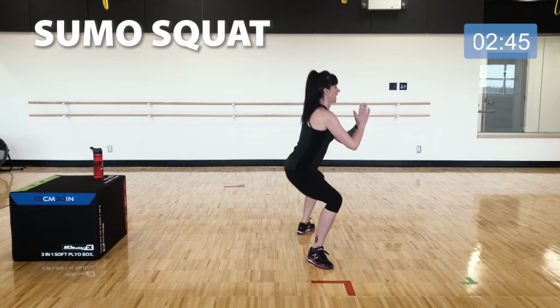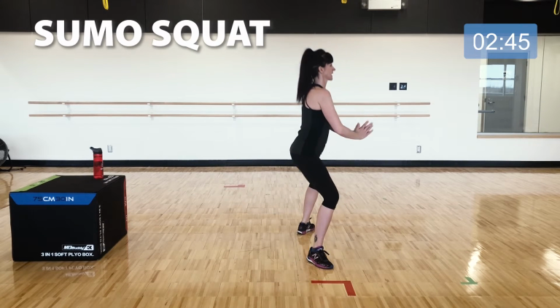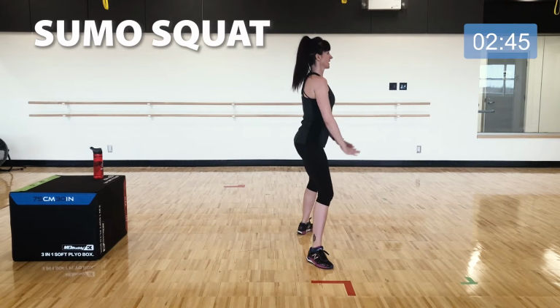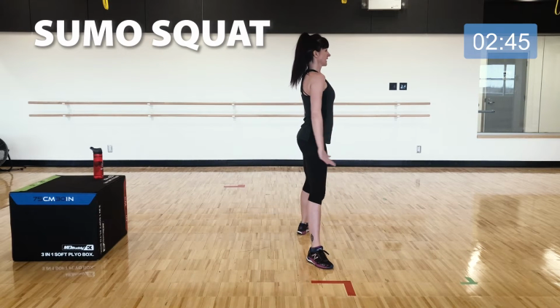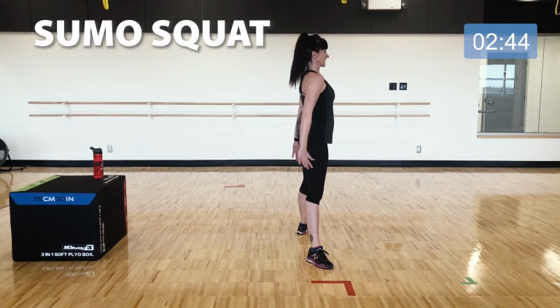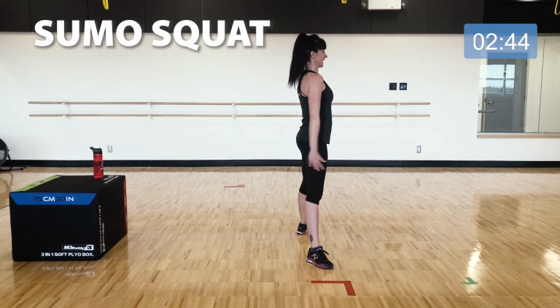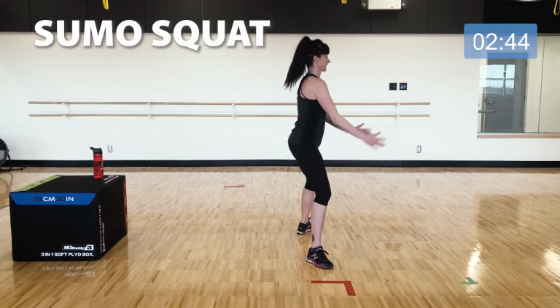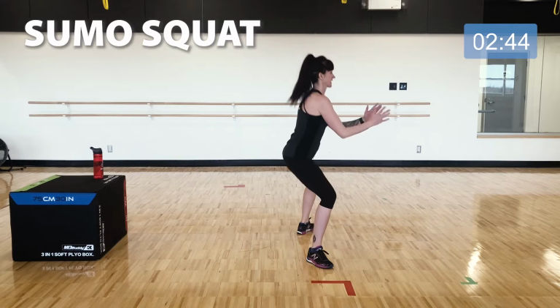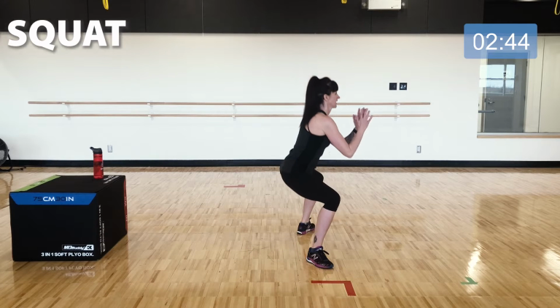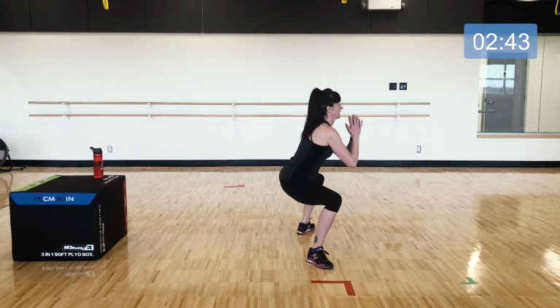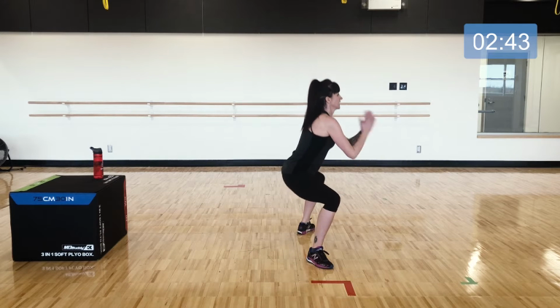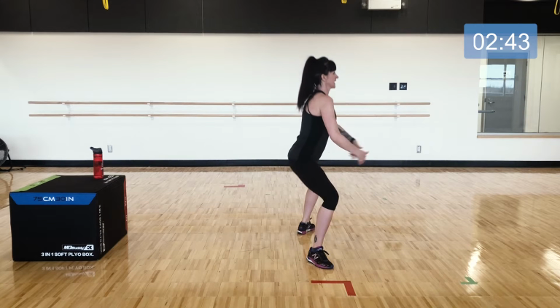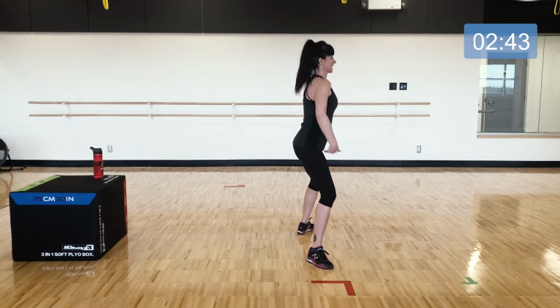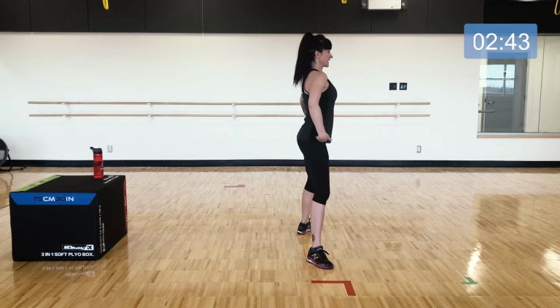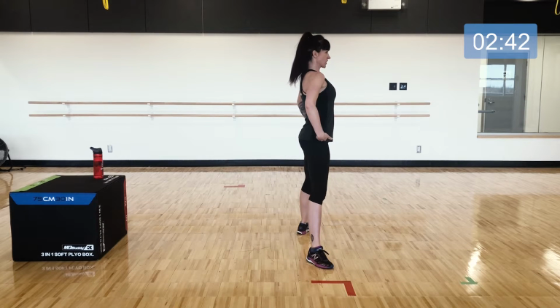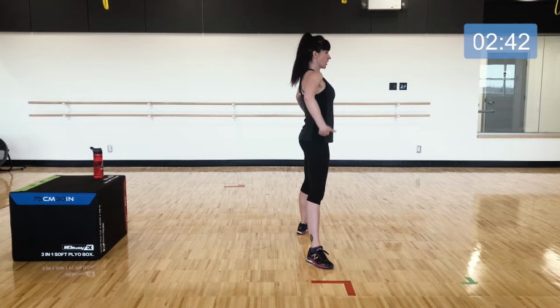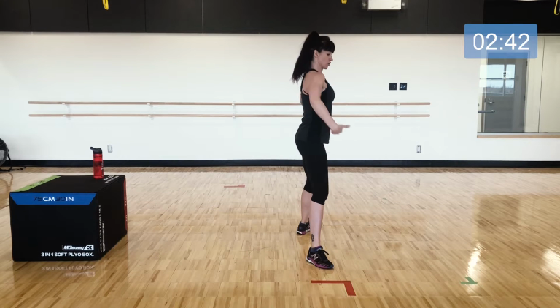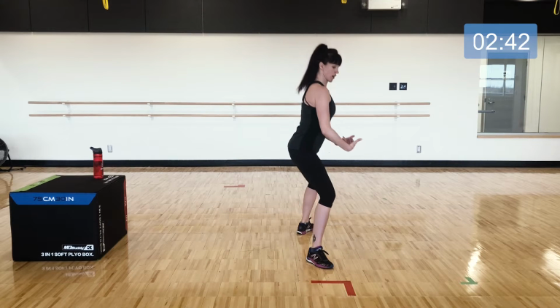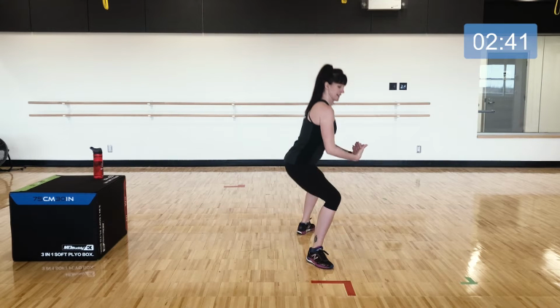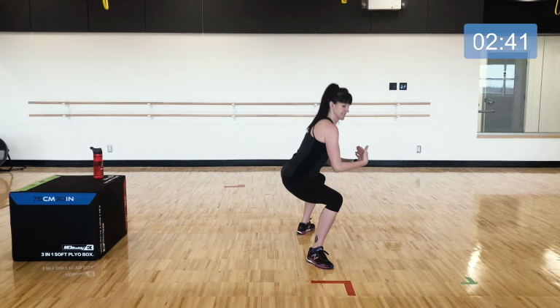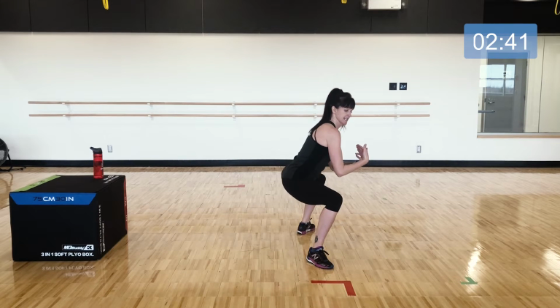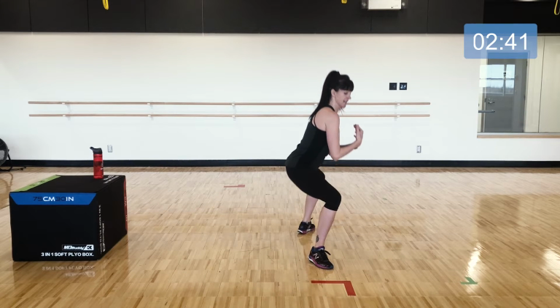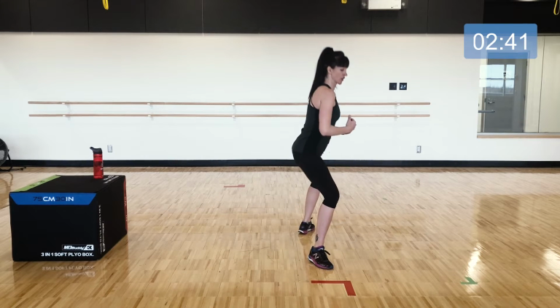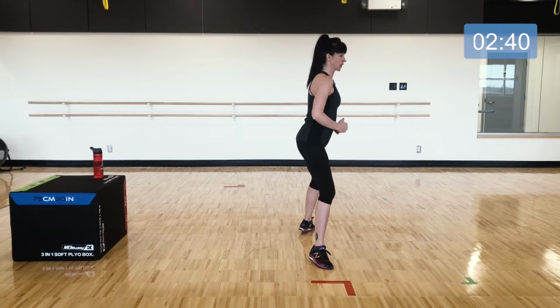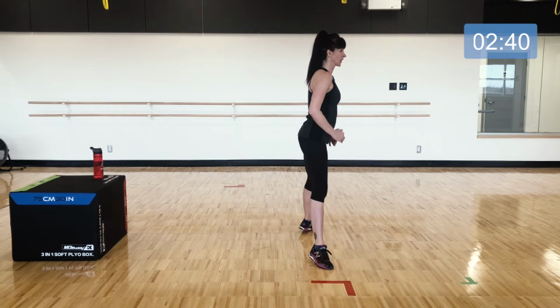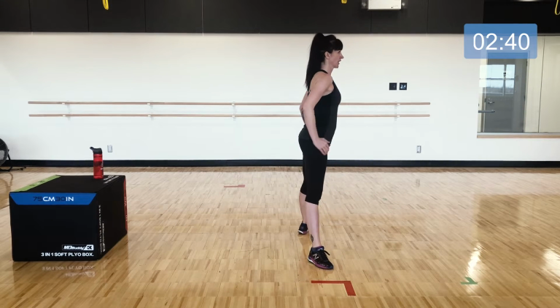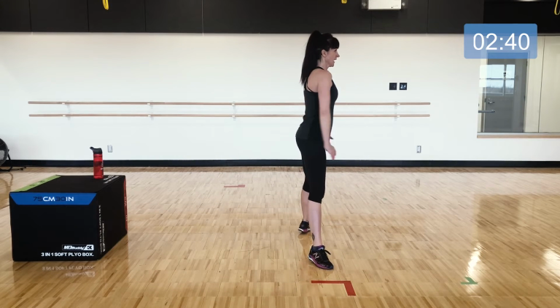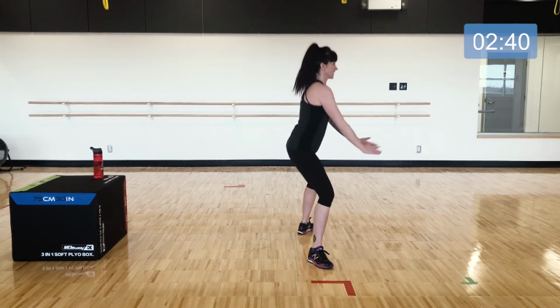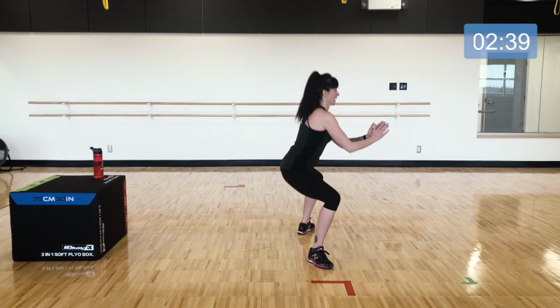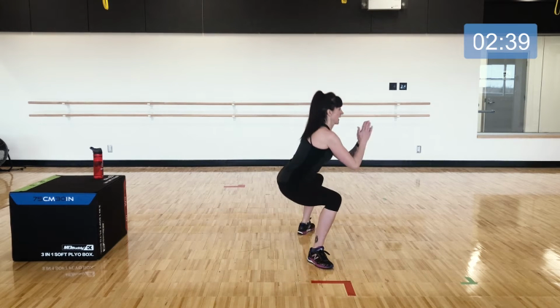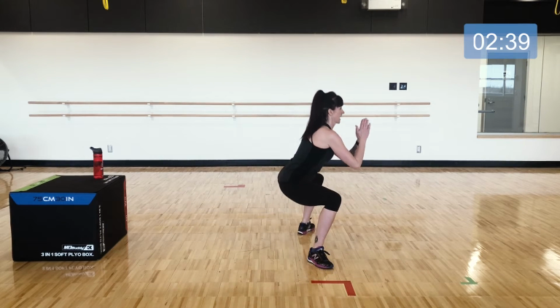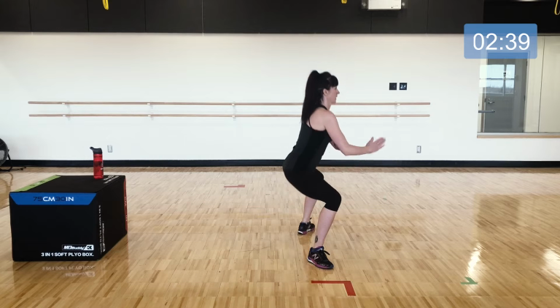Squat to lift — standing nice and tall and drawing into the center as you come back up.